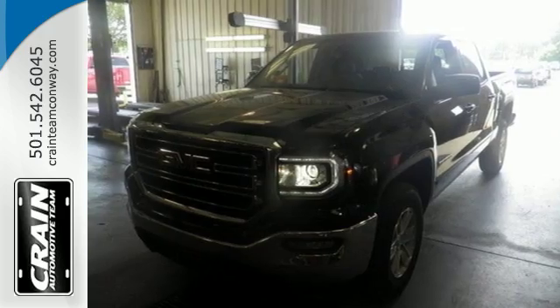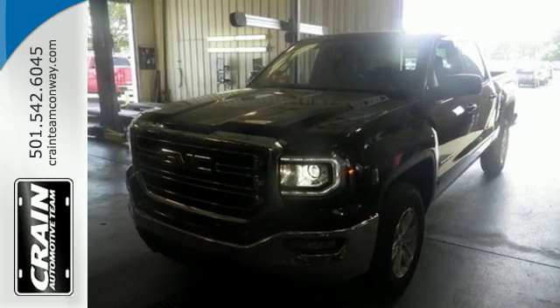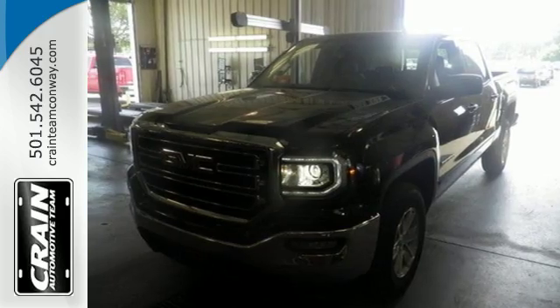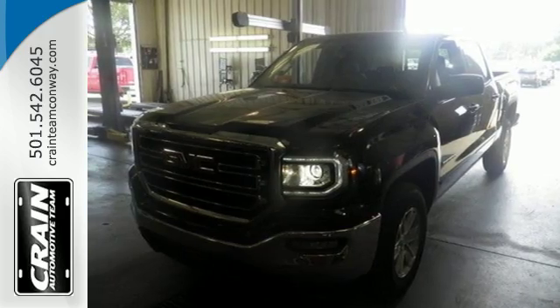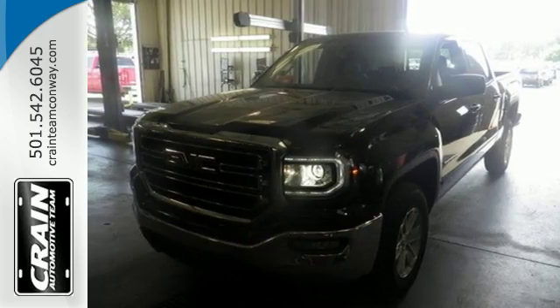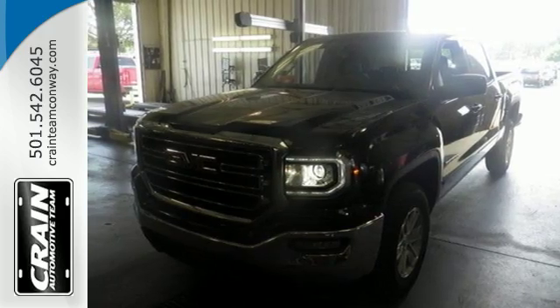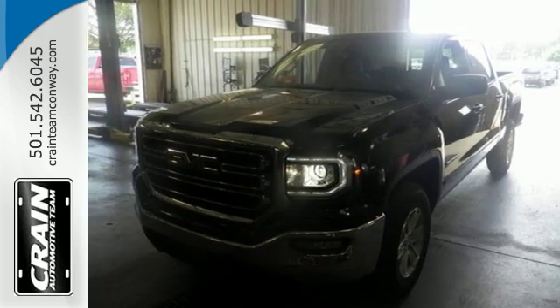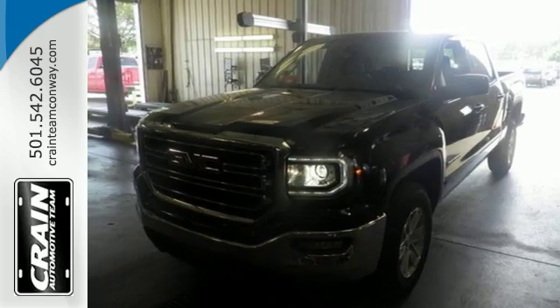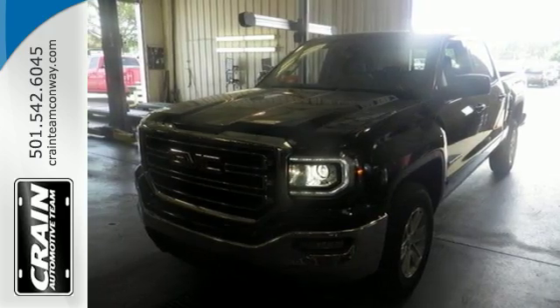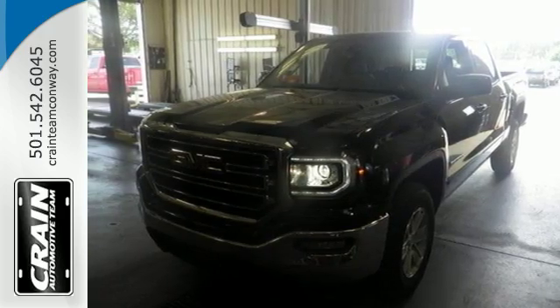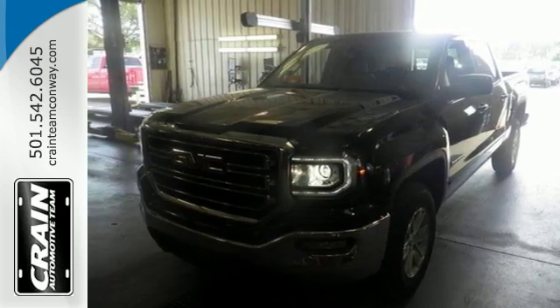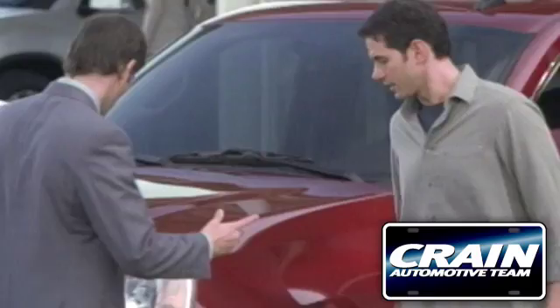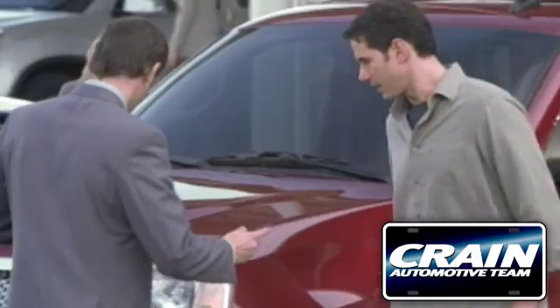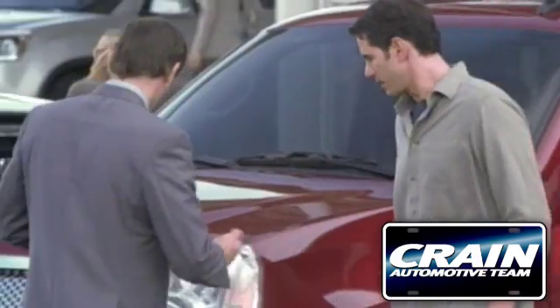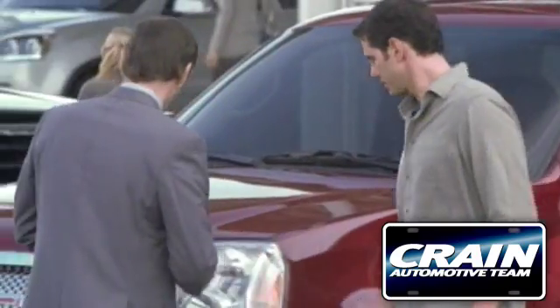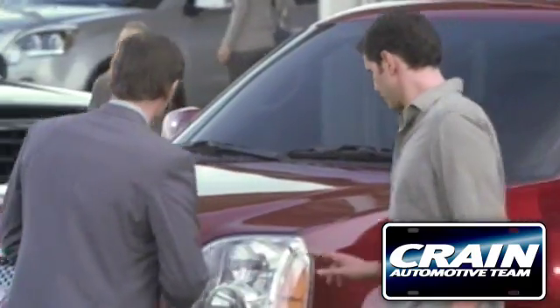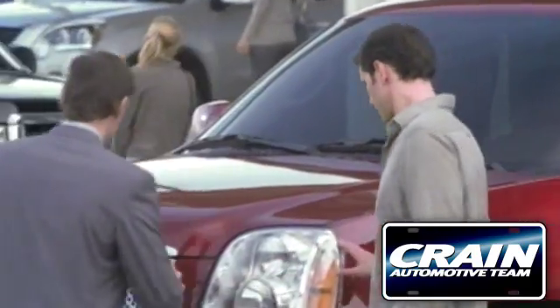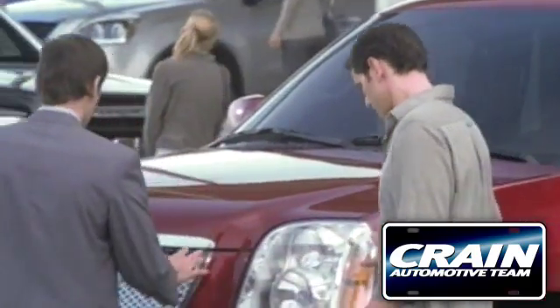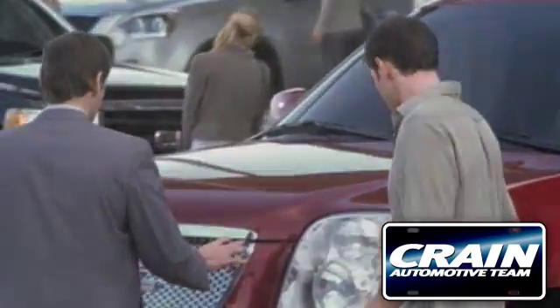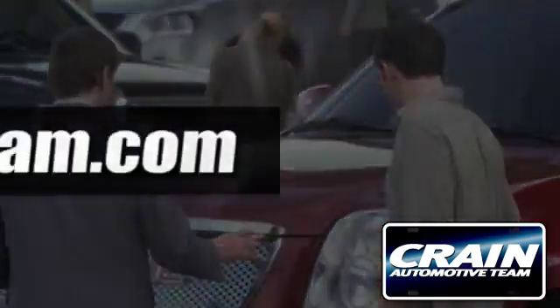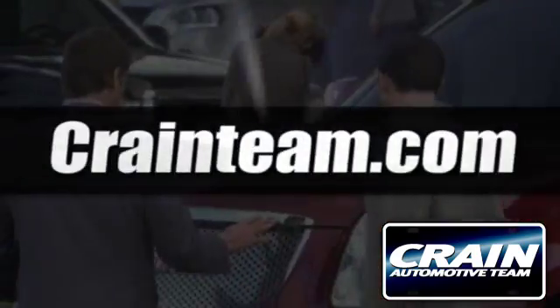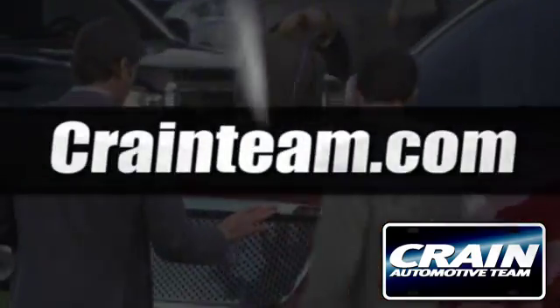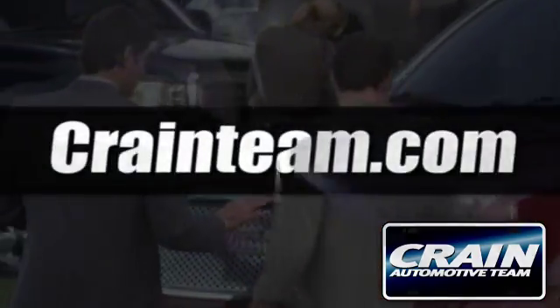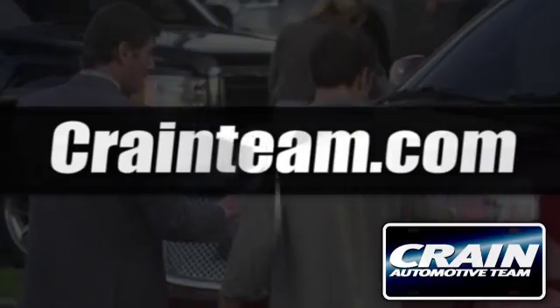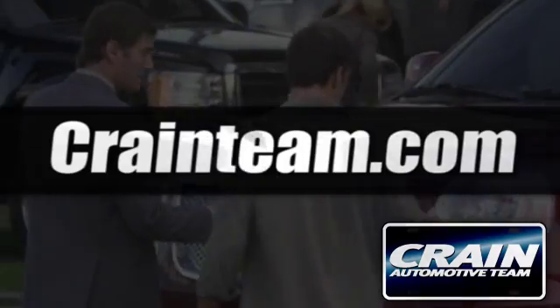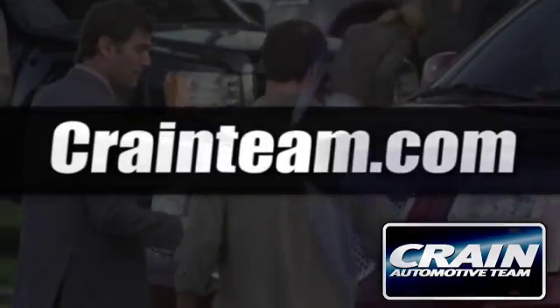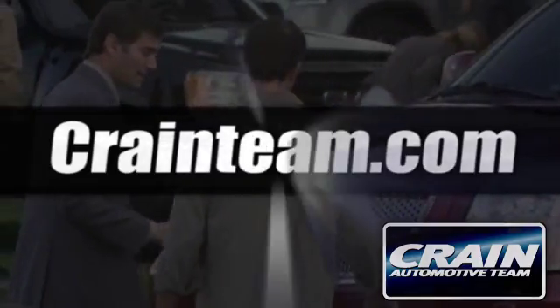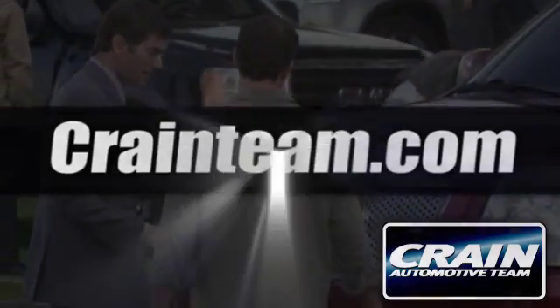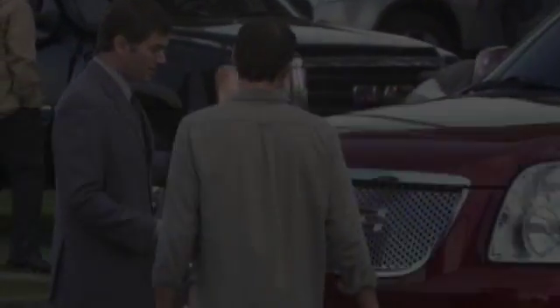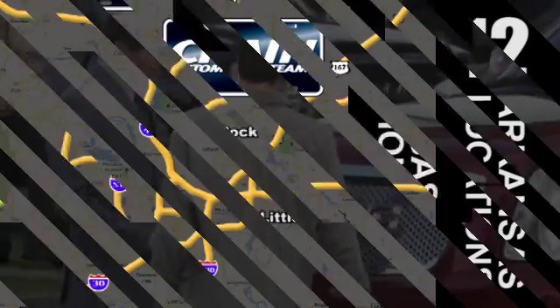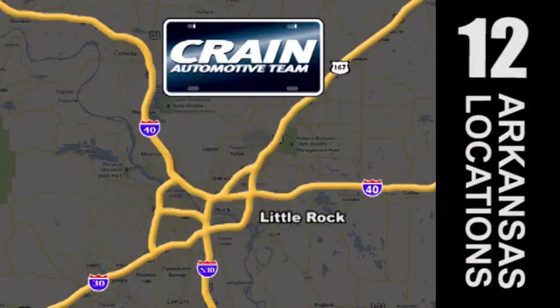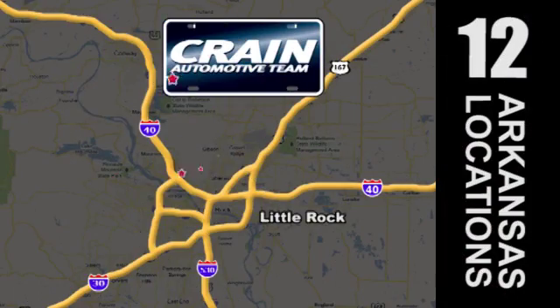Put it to work today. Visit us anytime at craneteam.com.